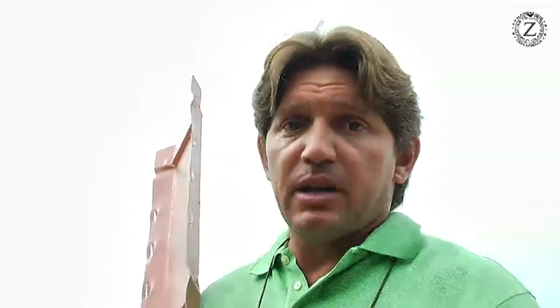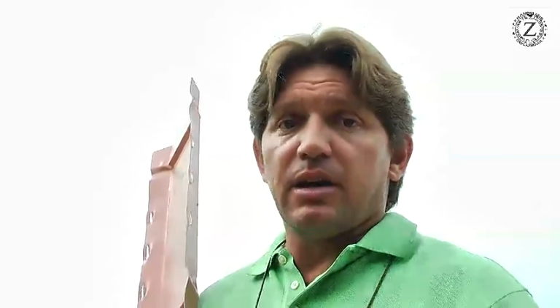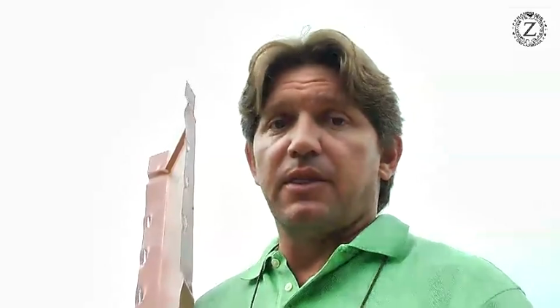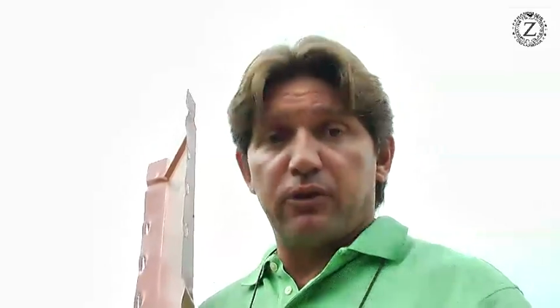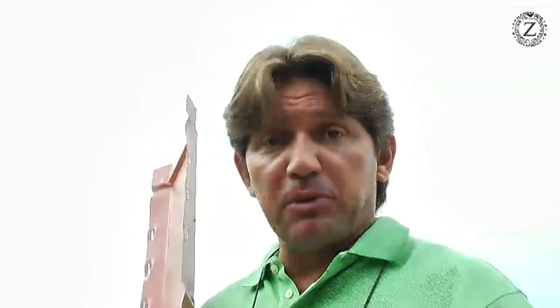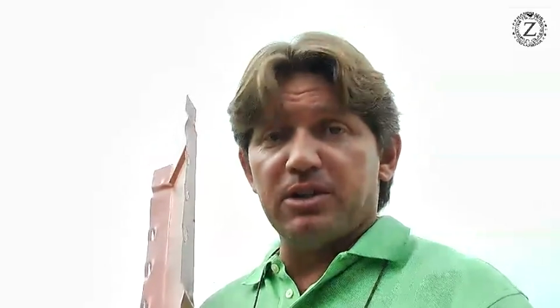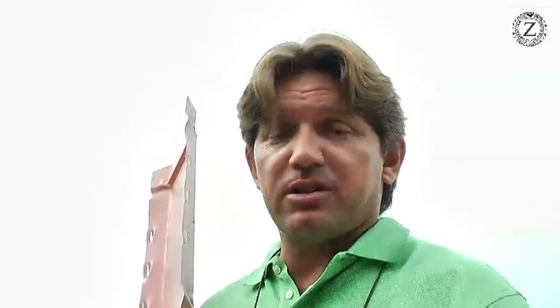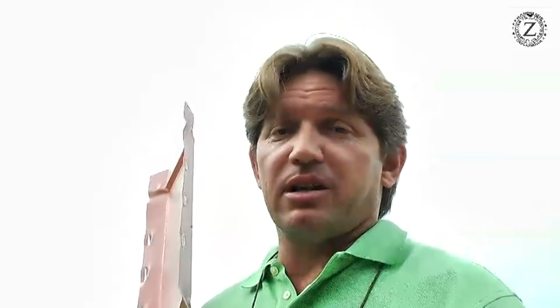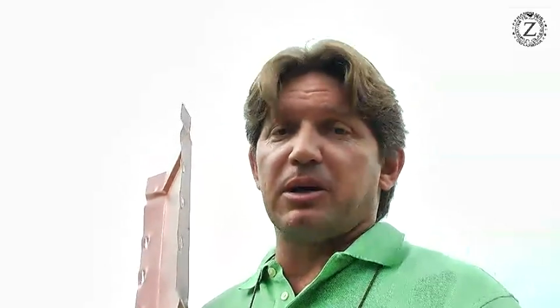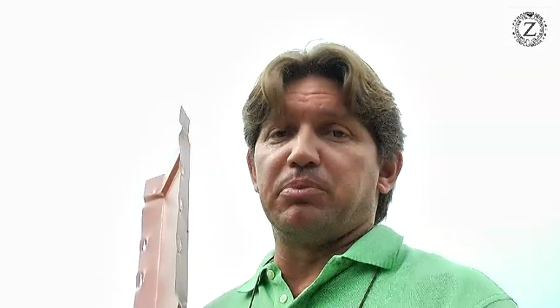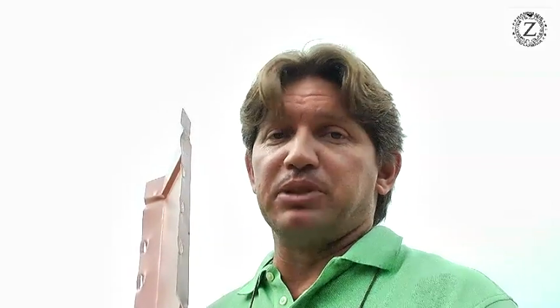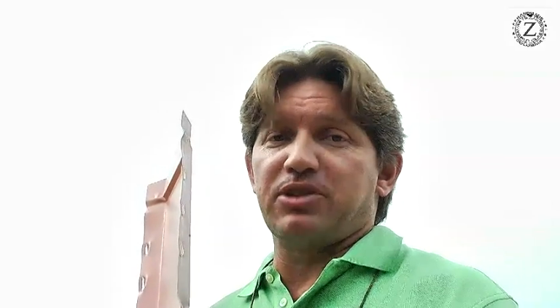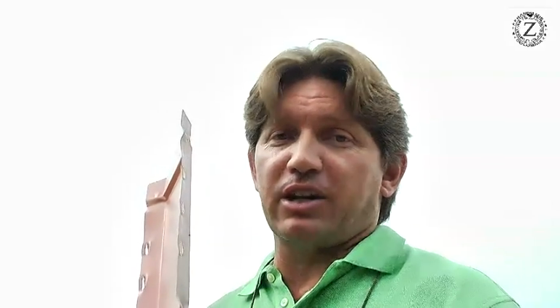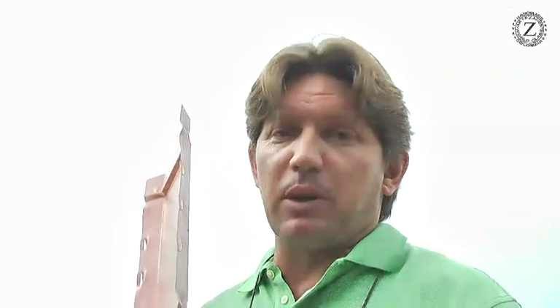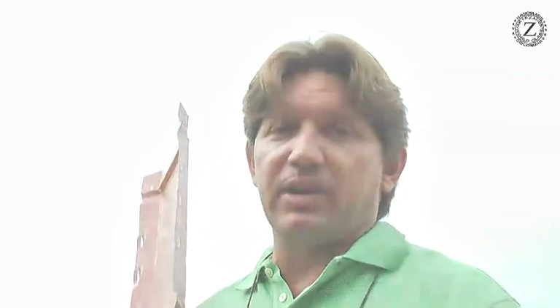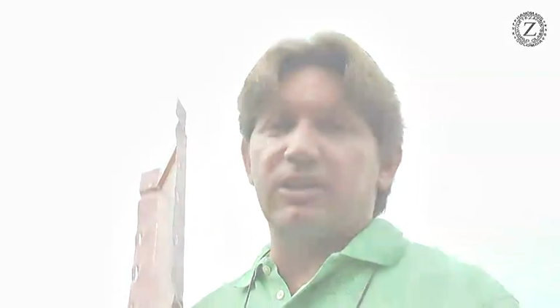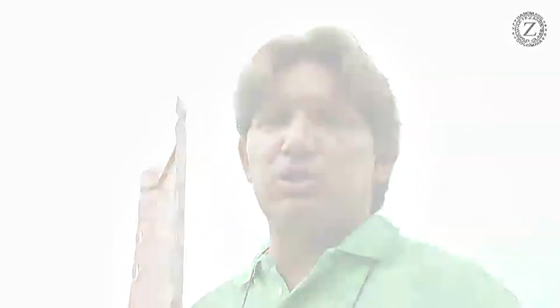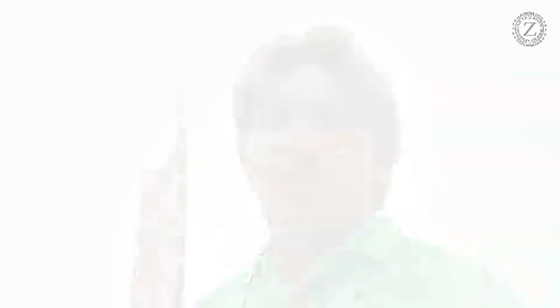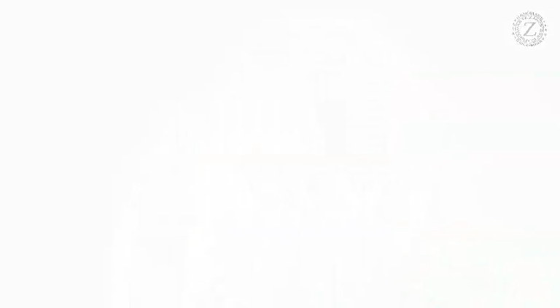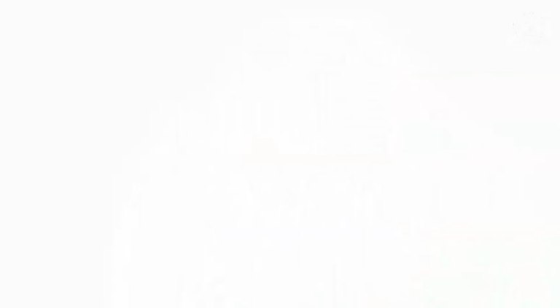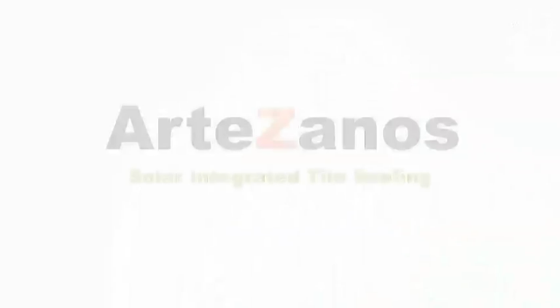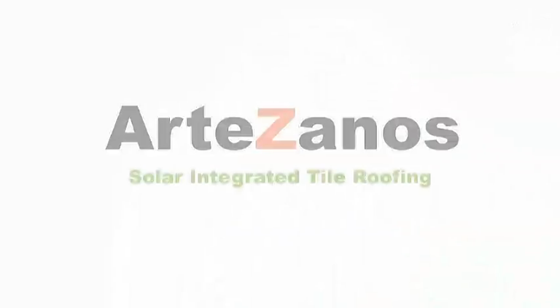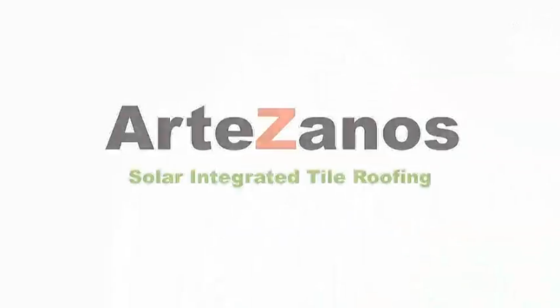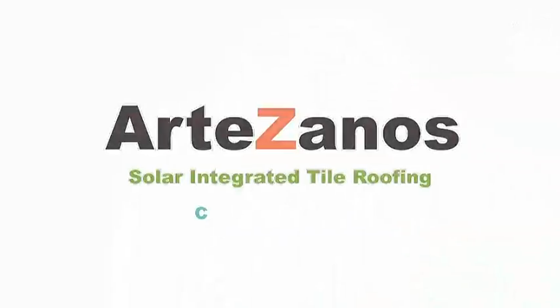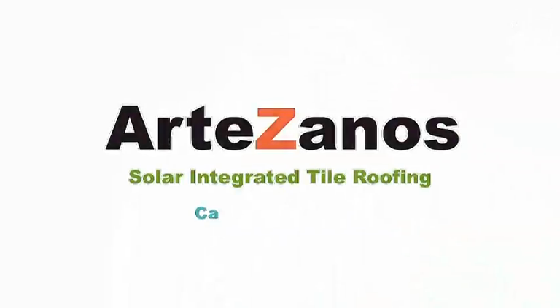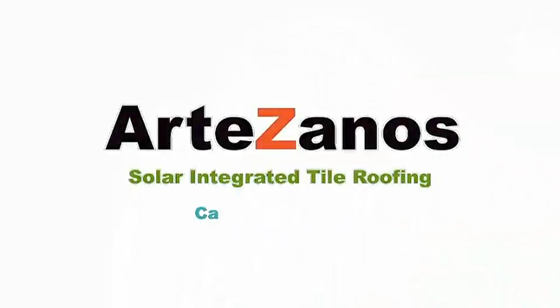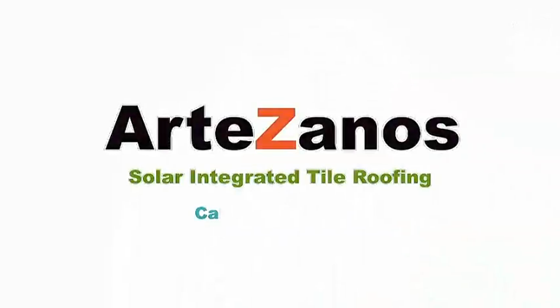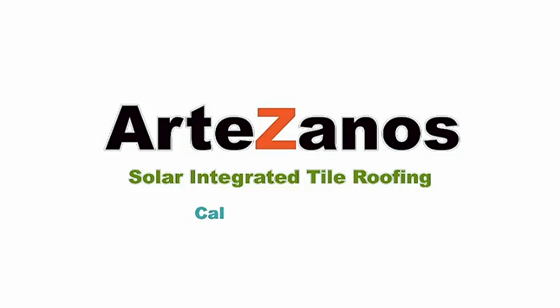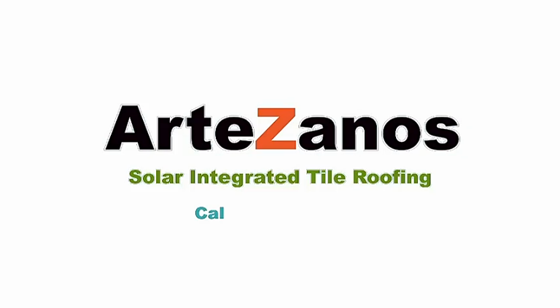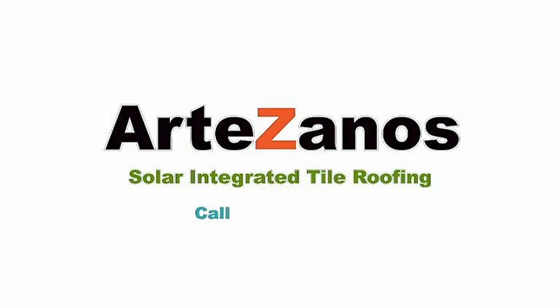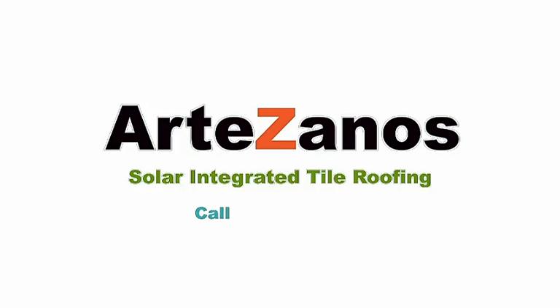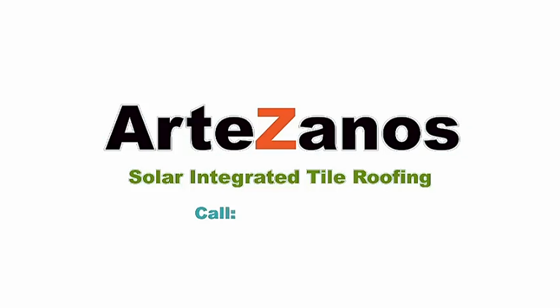Thank you very much. Please check out our website at www.artizanos.com.